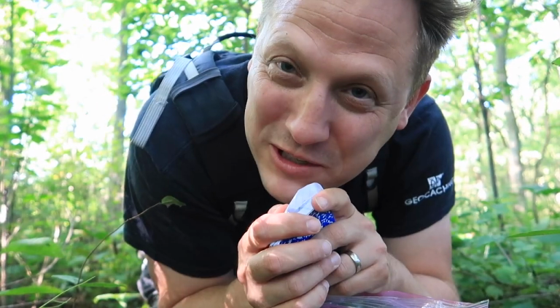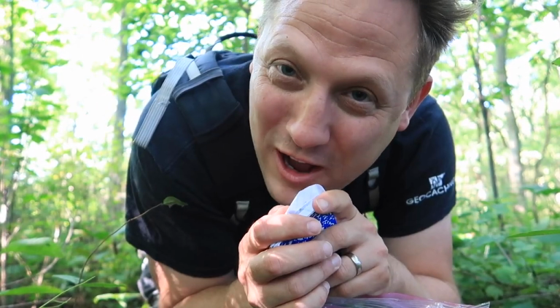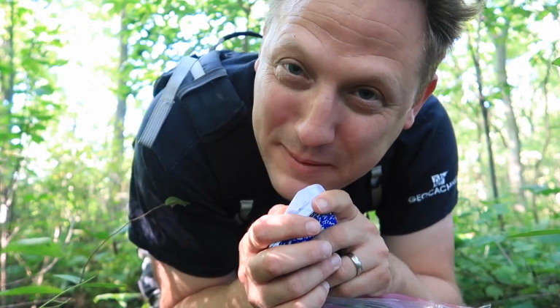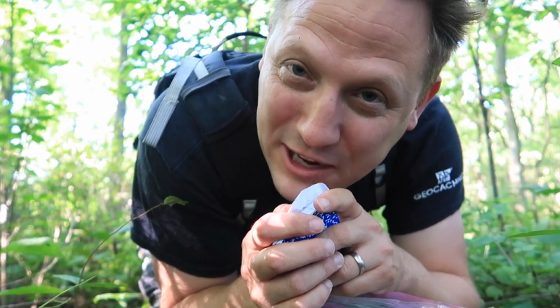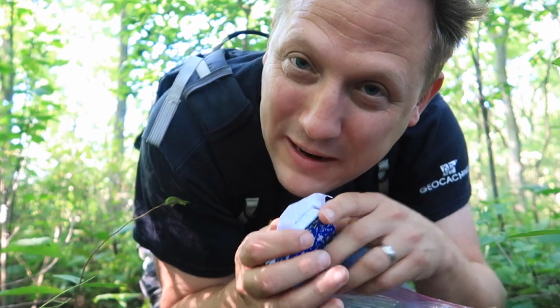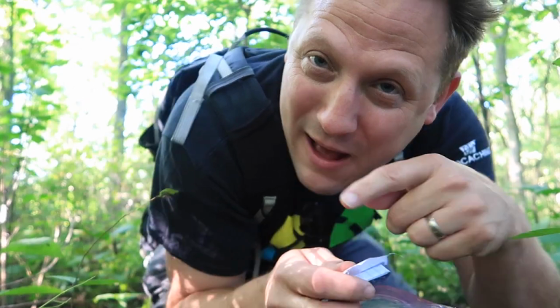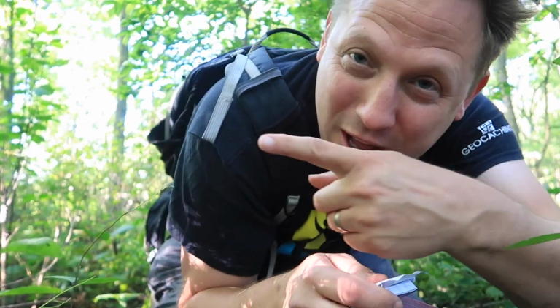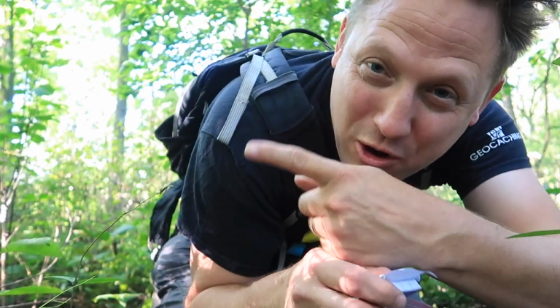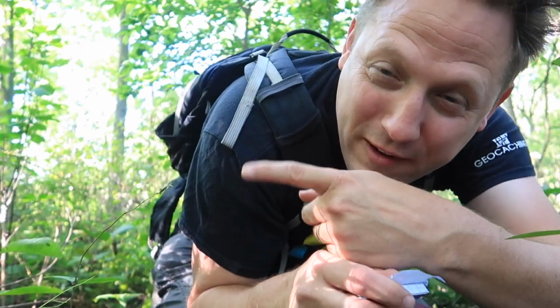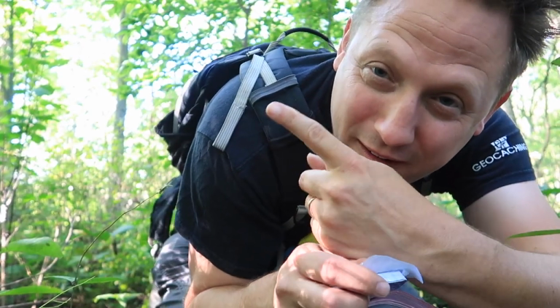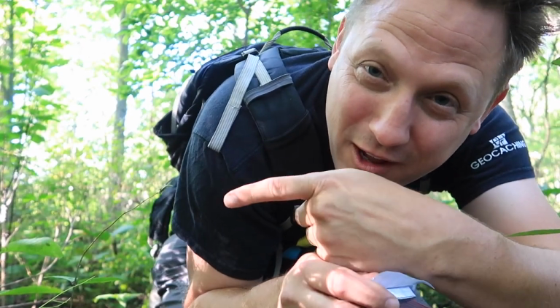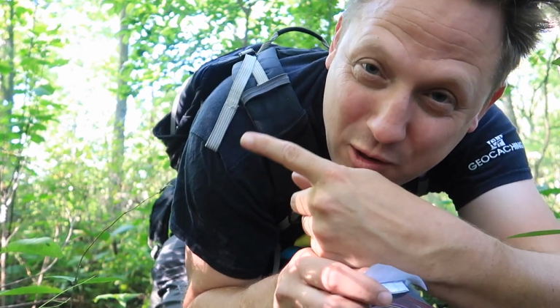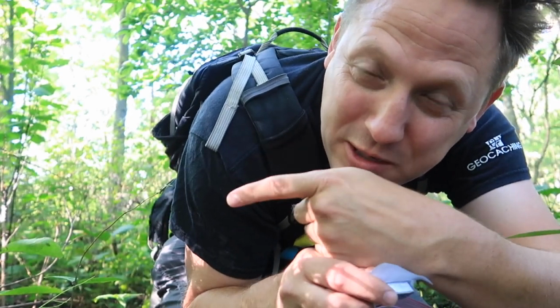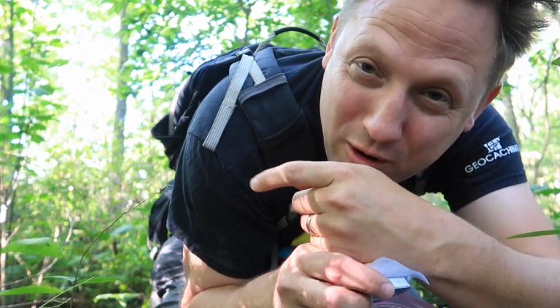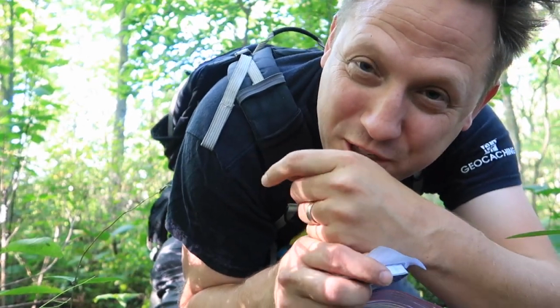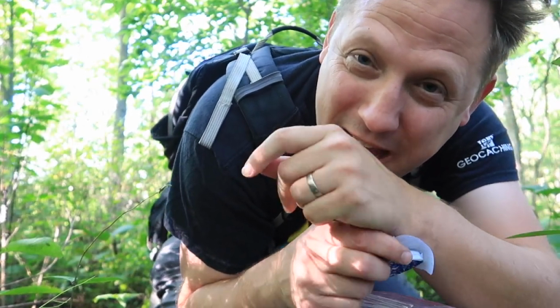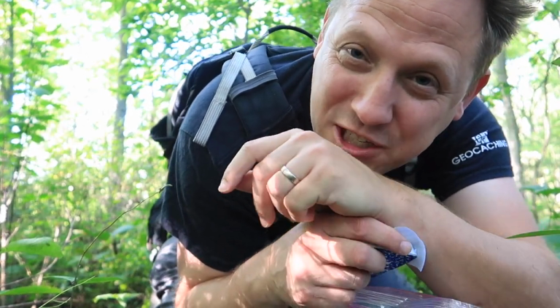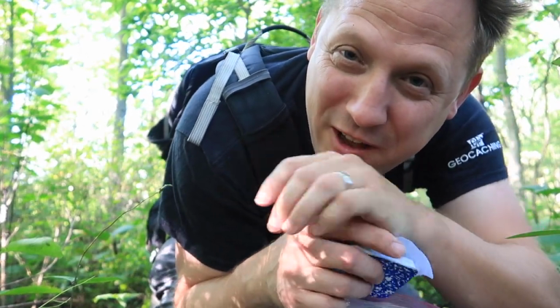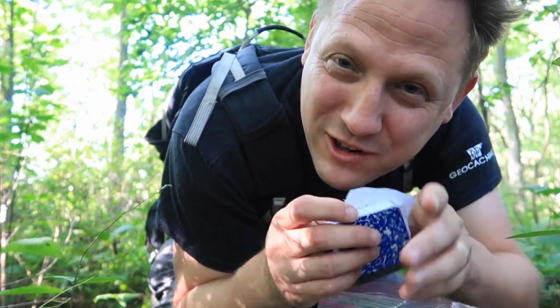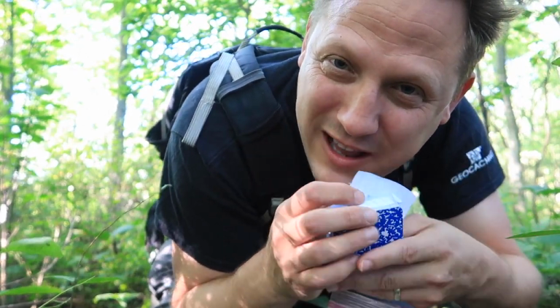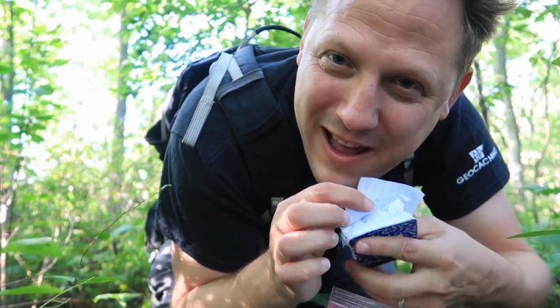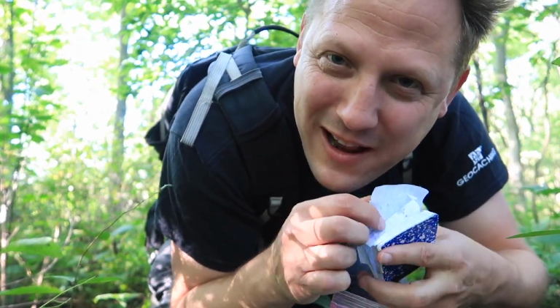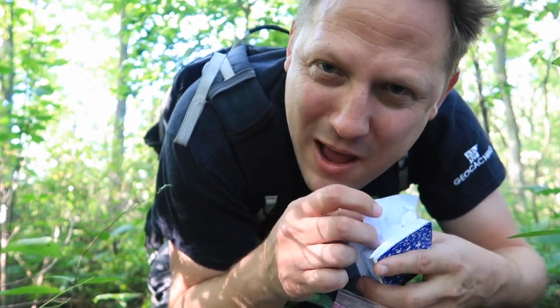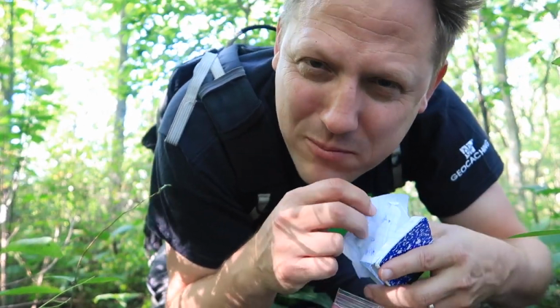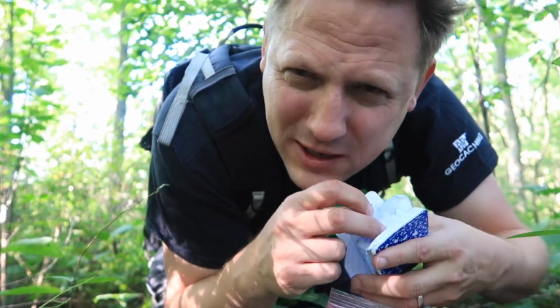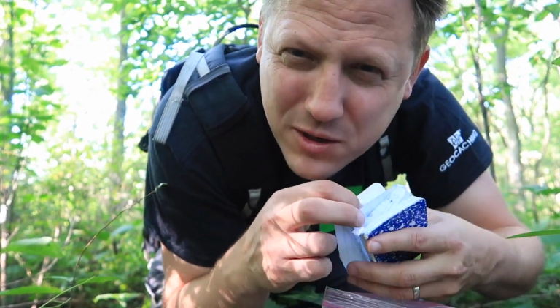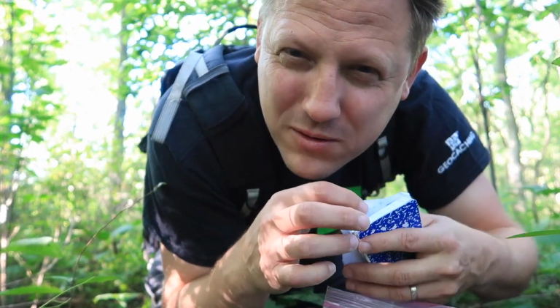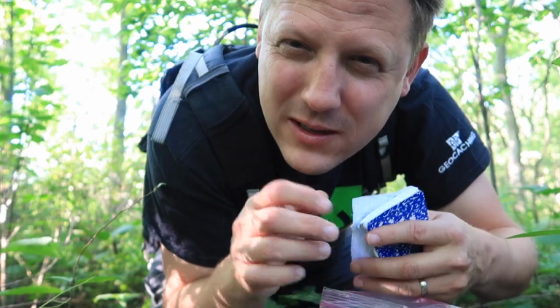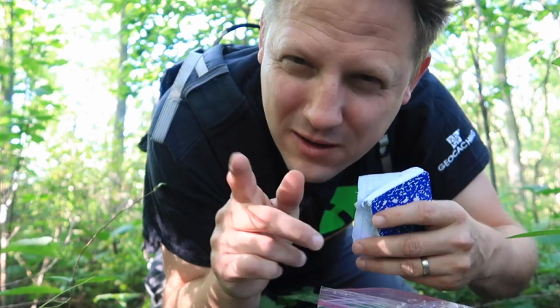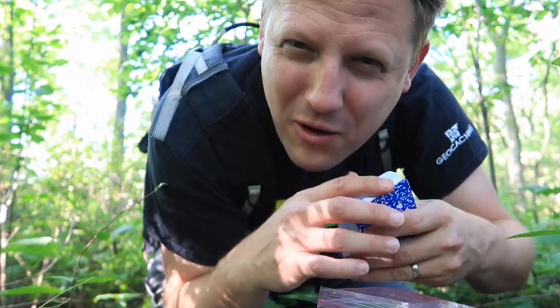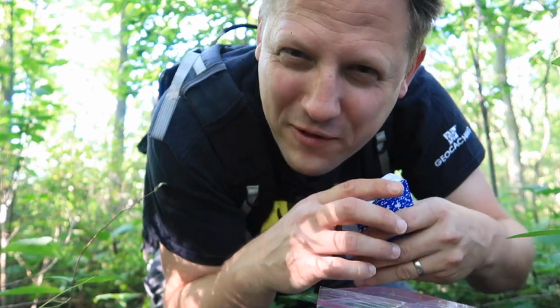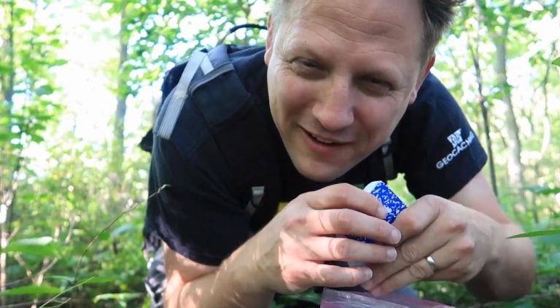That was an awesome cache crate. Go over here and you can watch more geocaching adventures, and I will meet you over there.